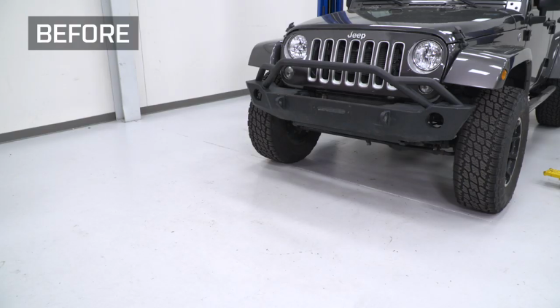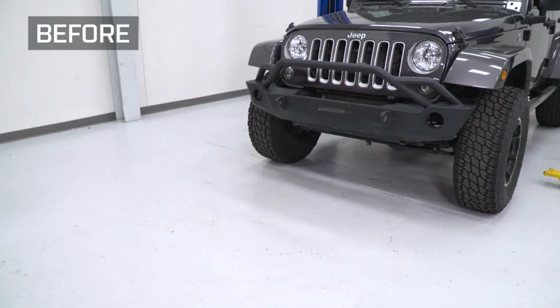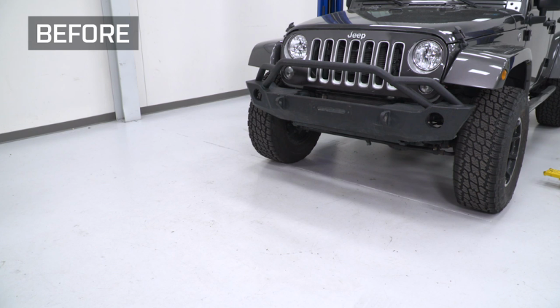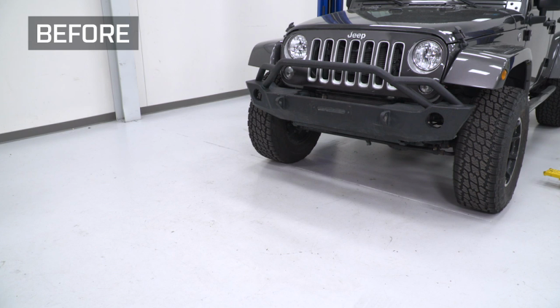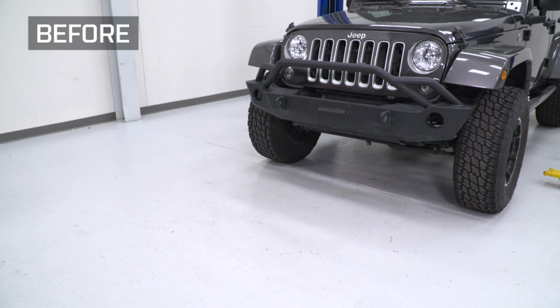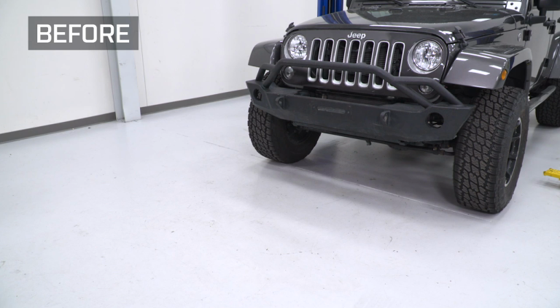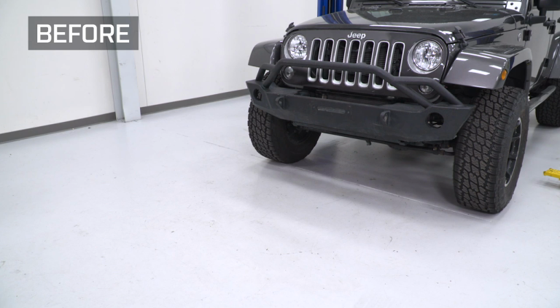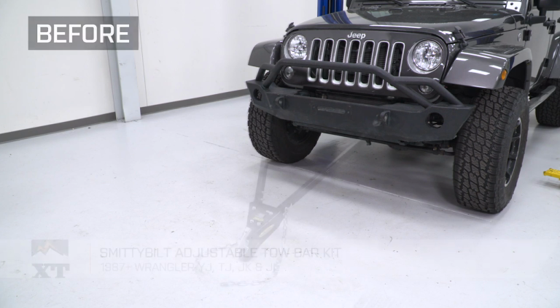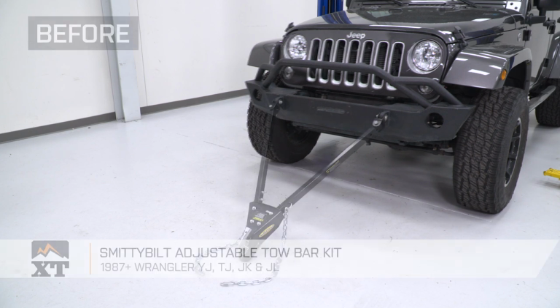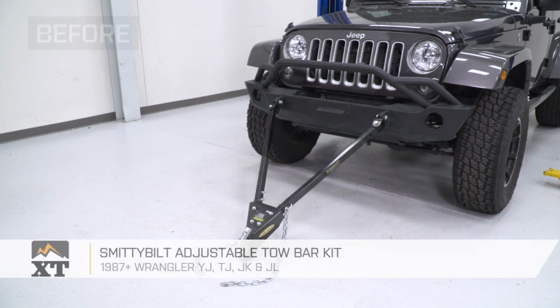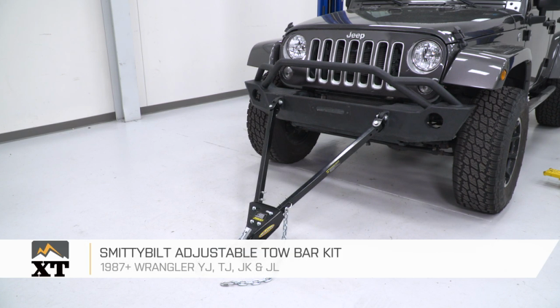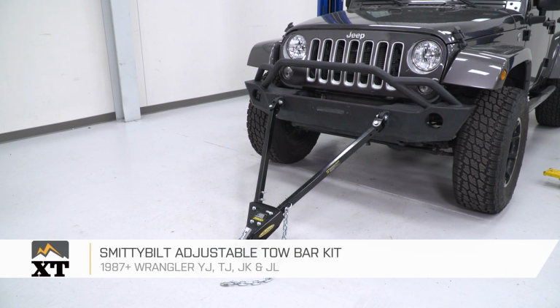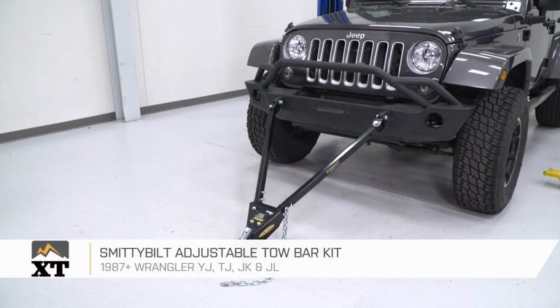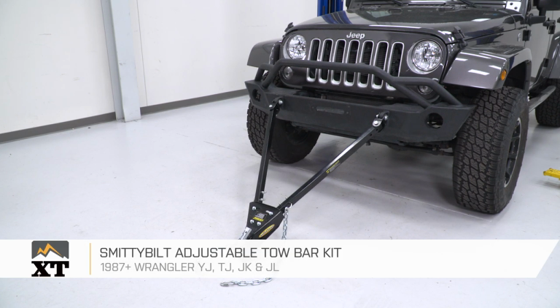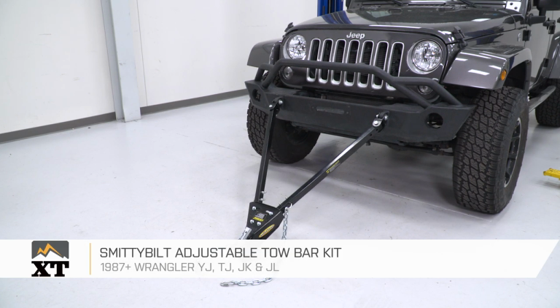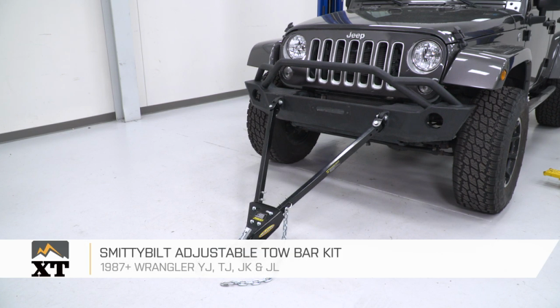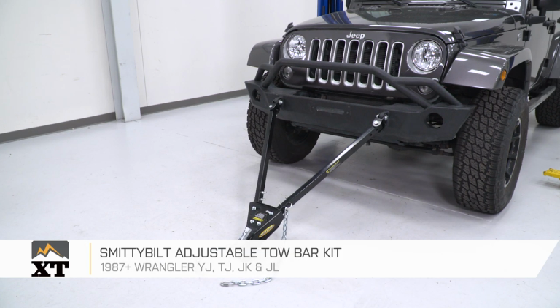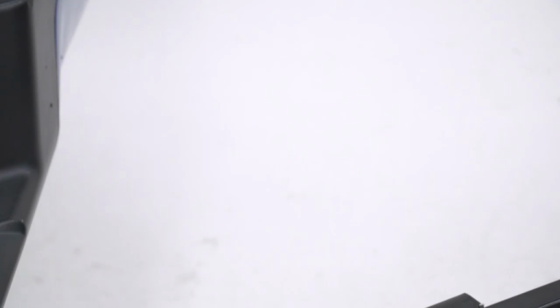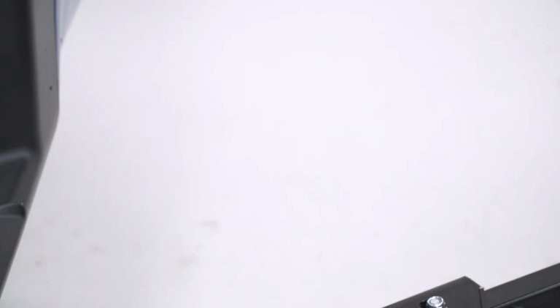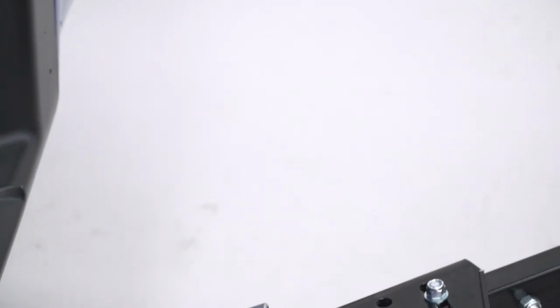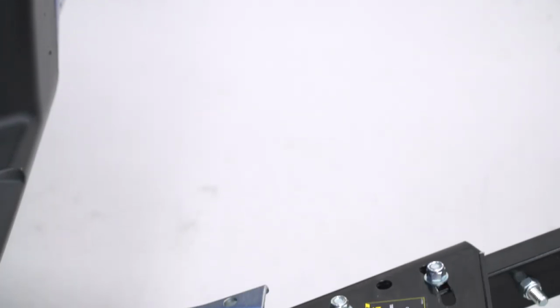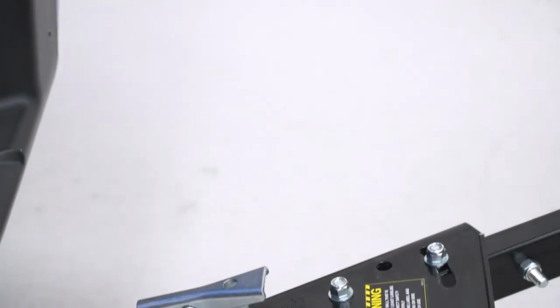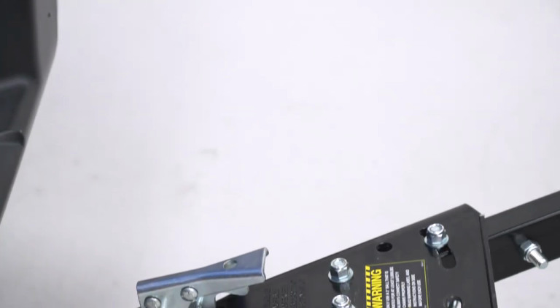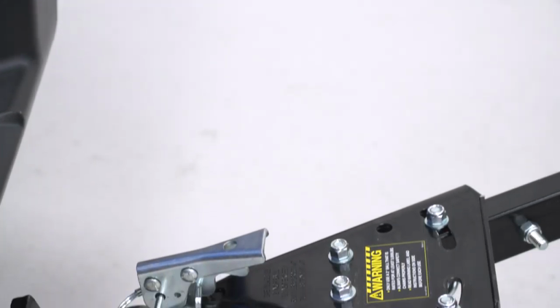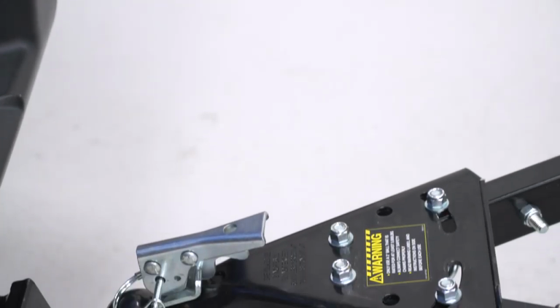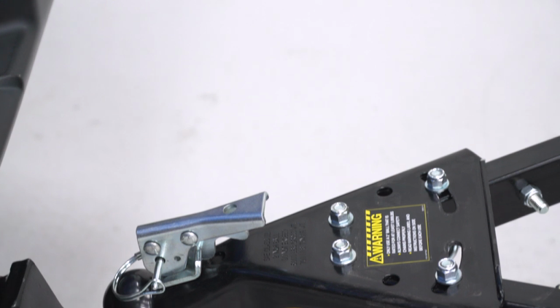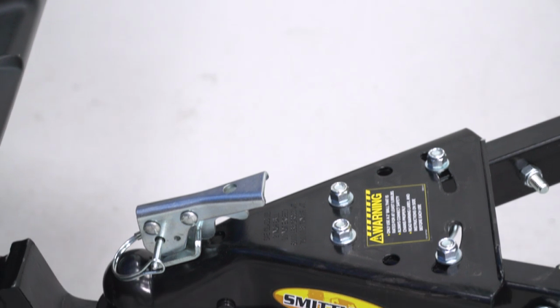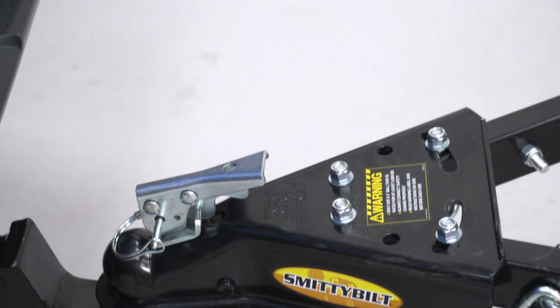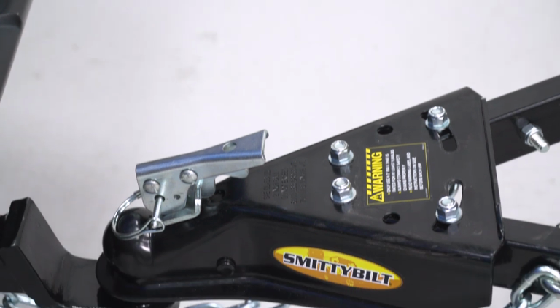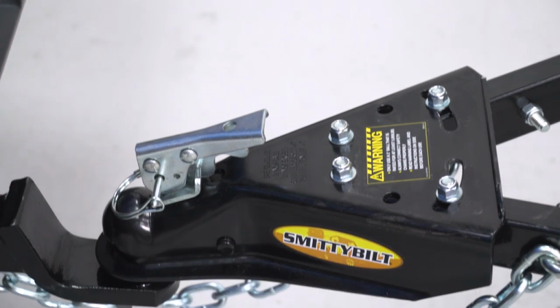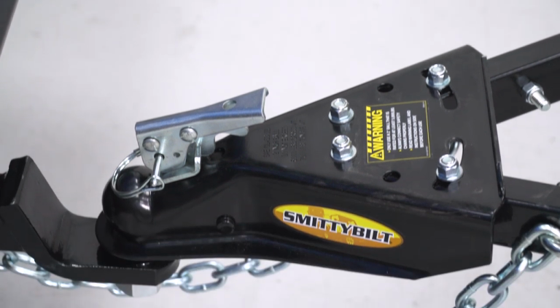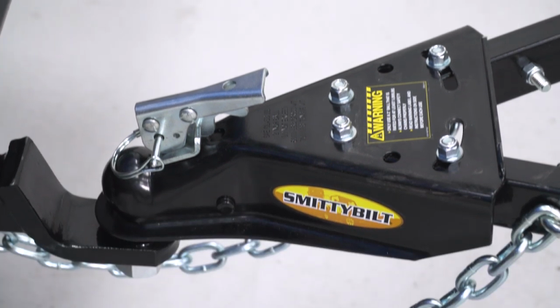That's going to wrap up my install of the Smittybilt Adjustable Tow Bar Kit for your Jeep. For all things Wrangler, keep it here at extremeterrain.com.